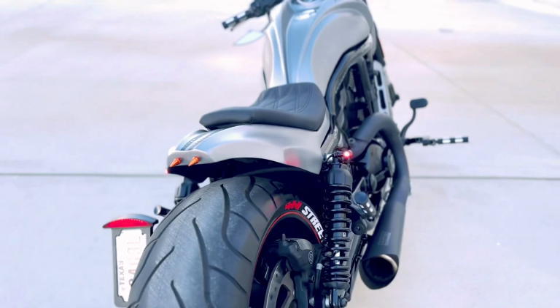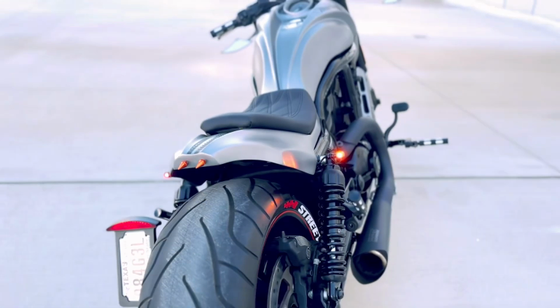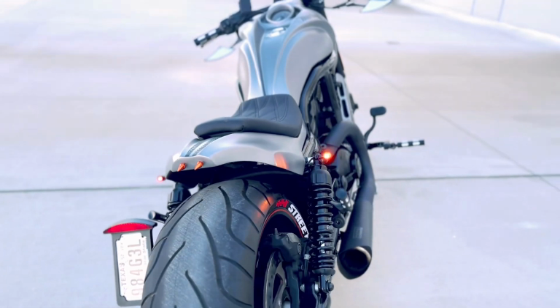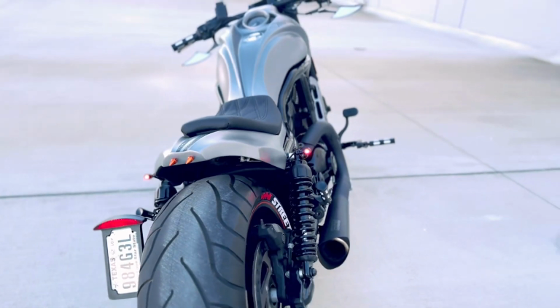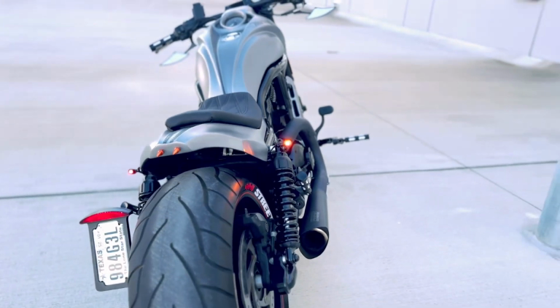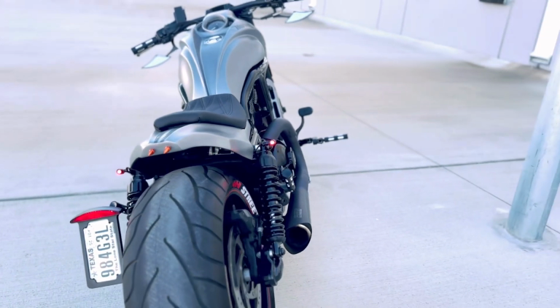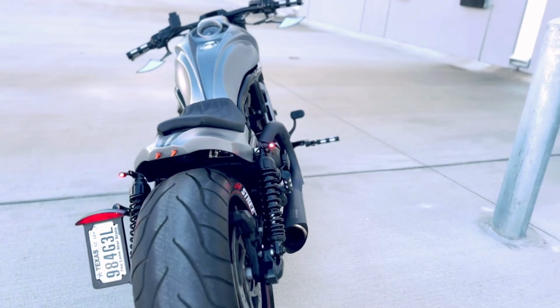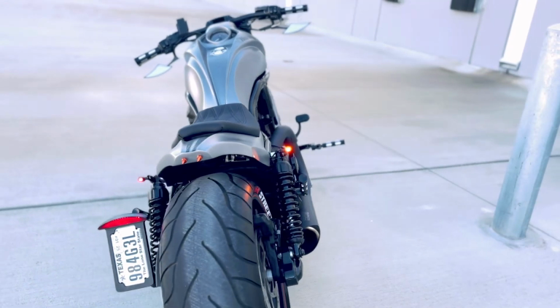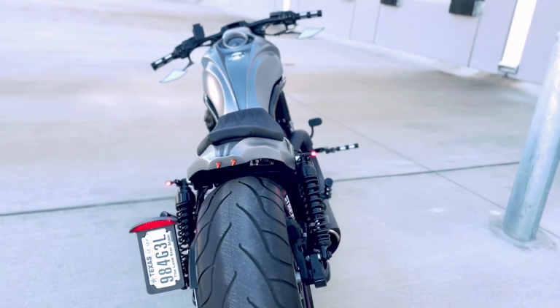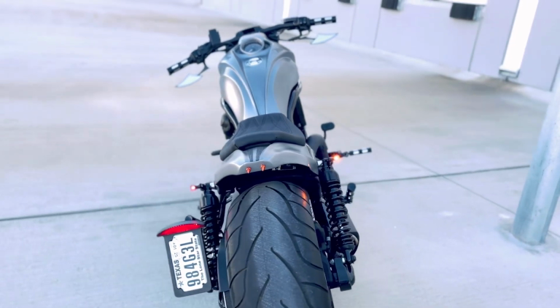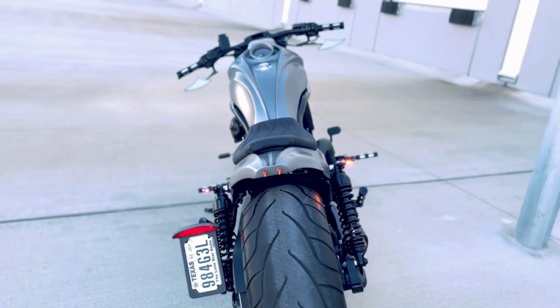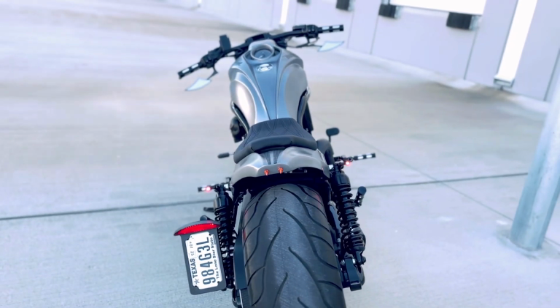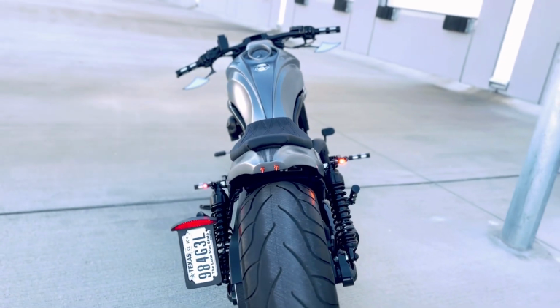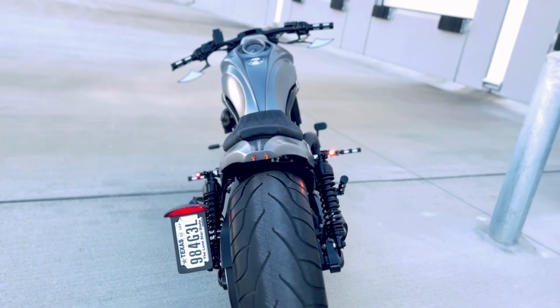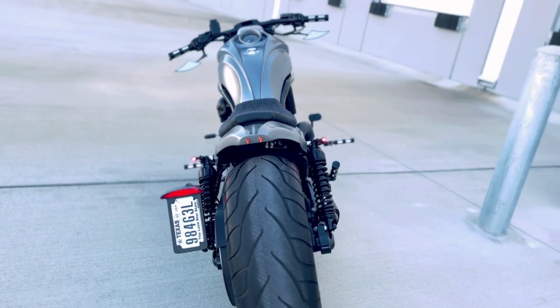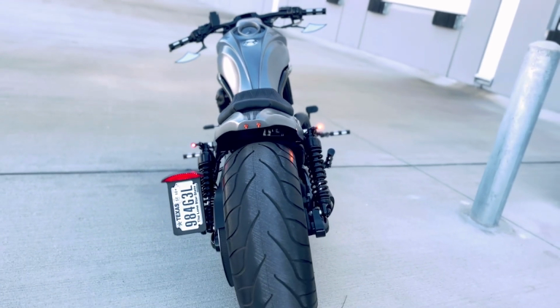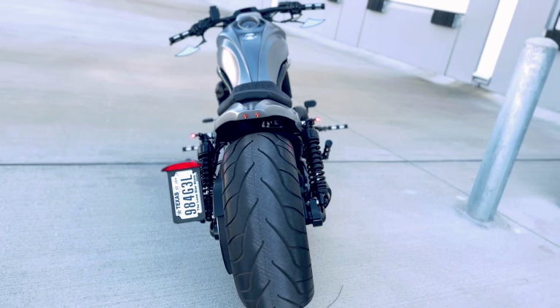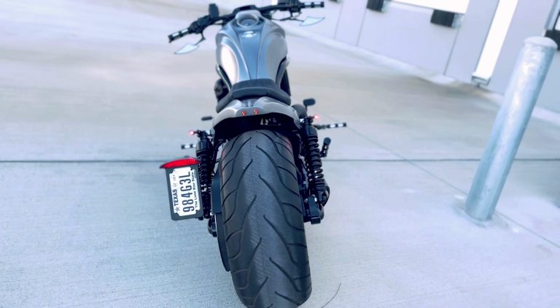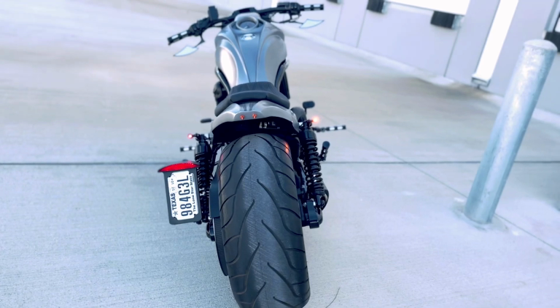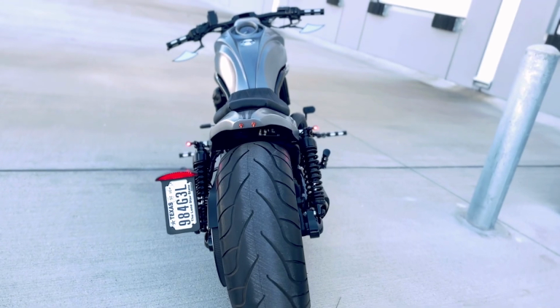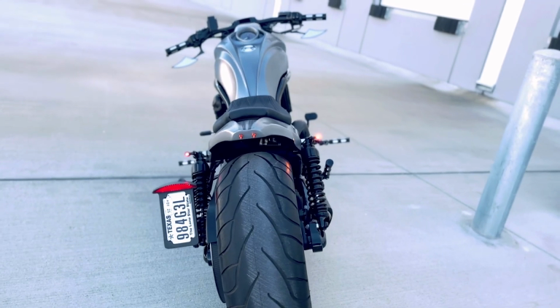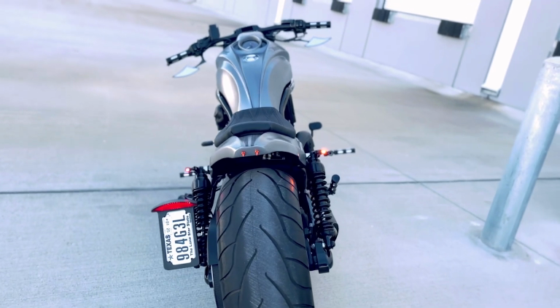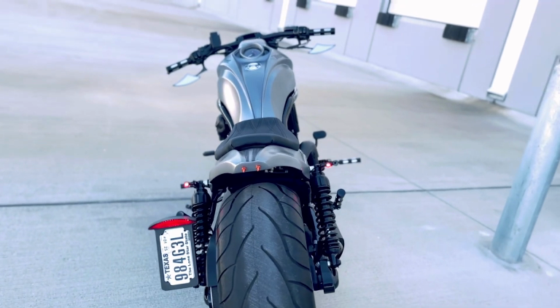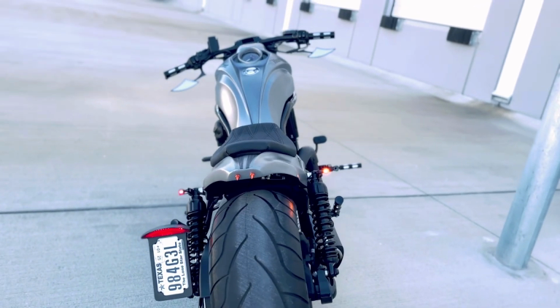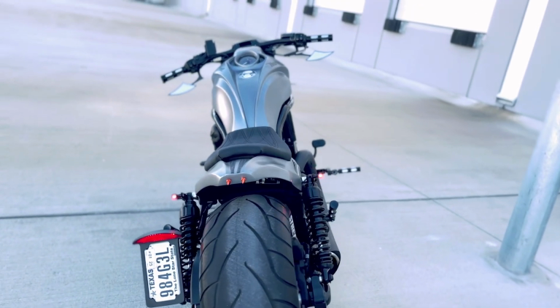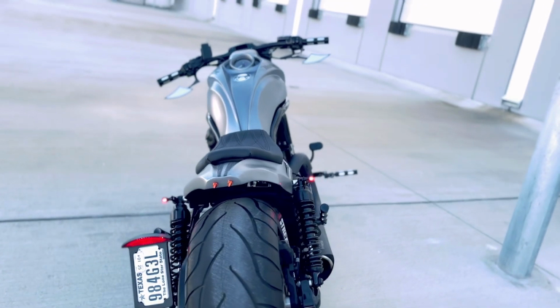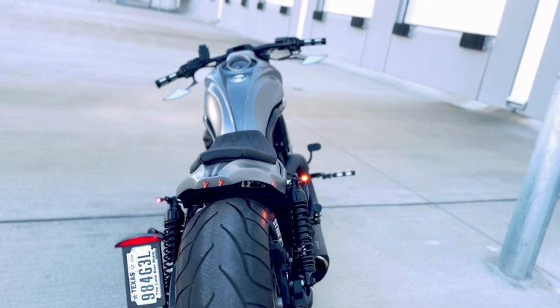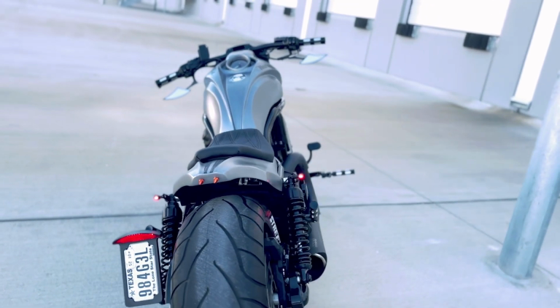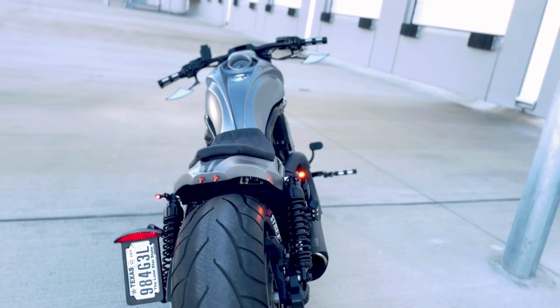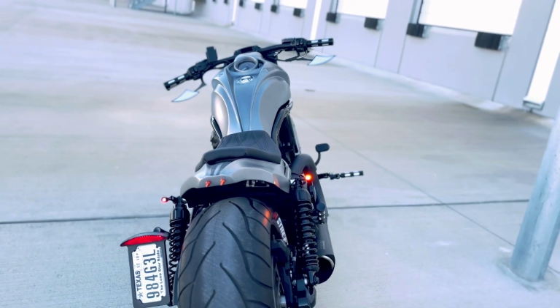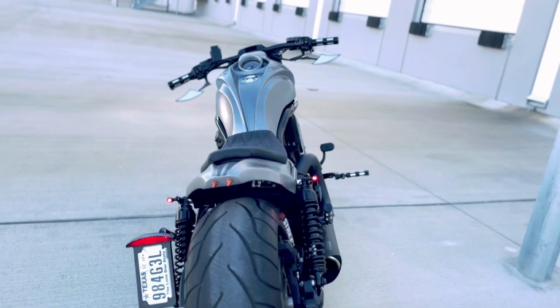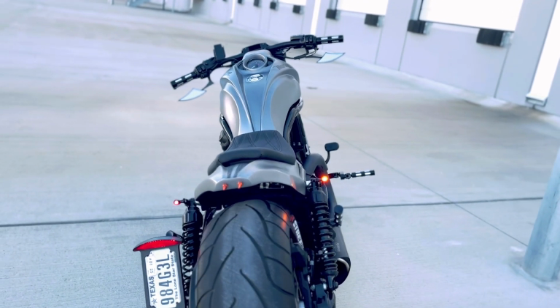Rear turn signal includes running light and brake light — pretty bright at night time and pretty good for the budget.